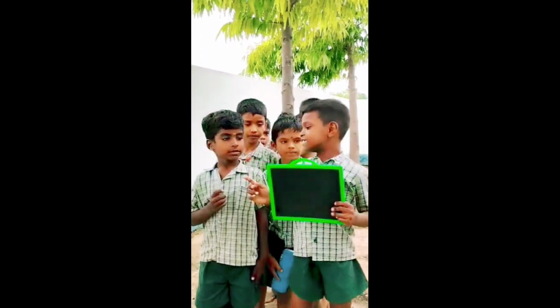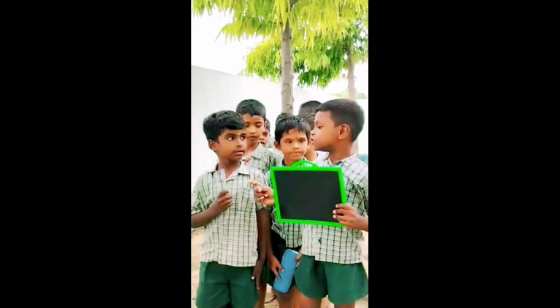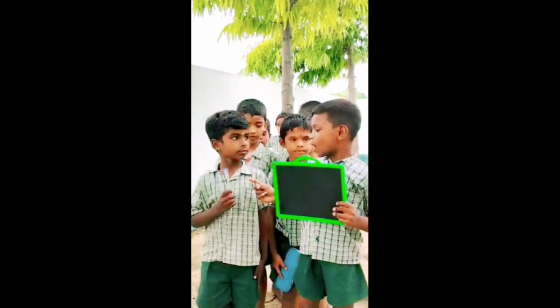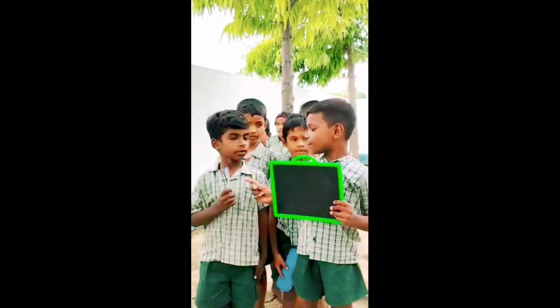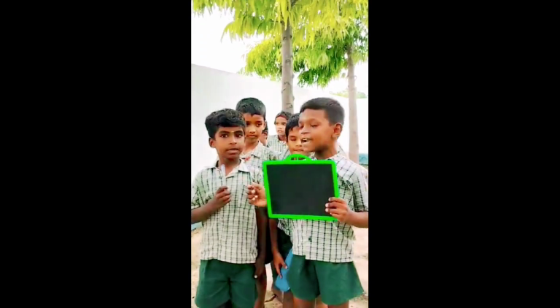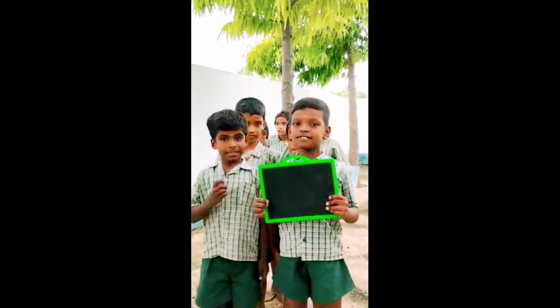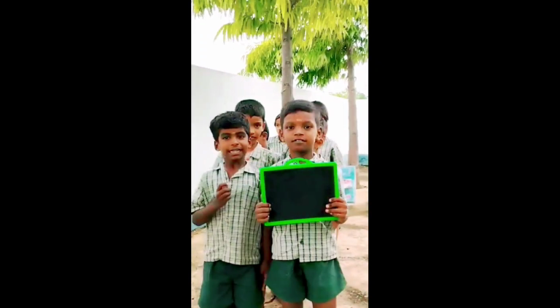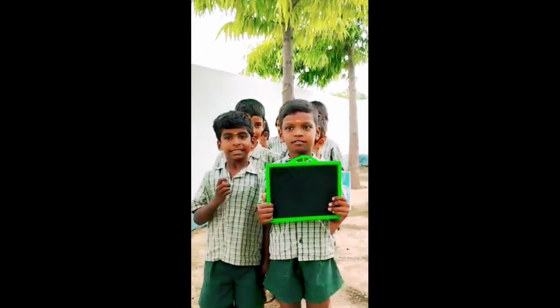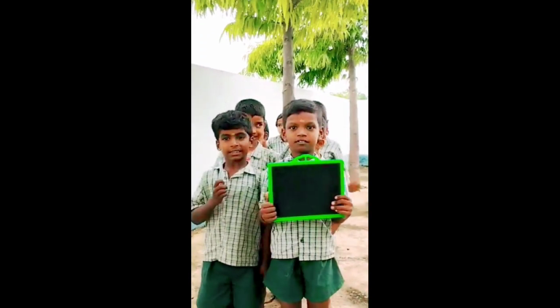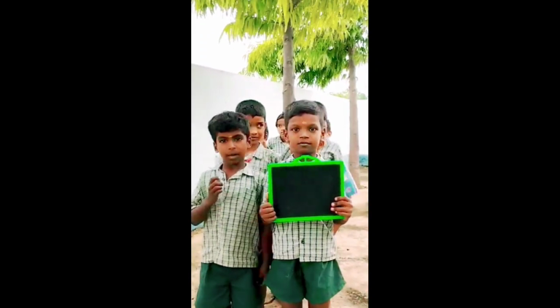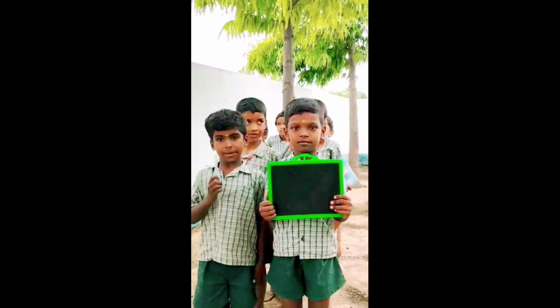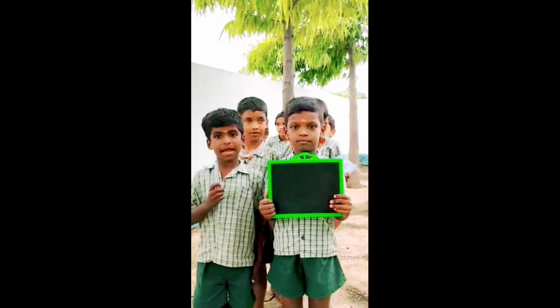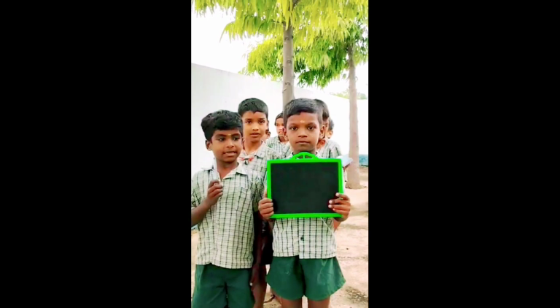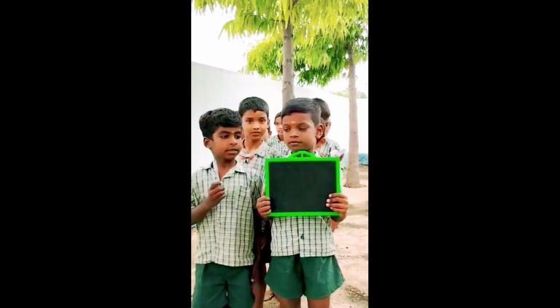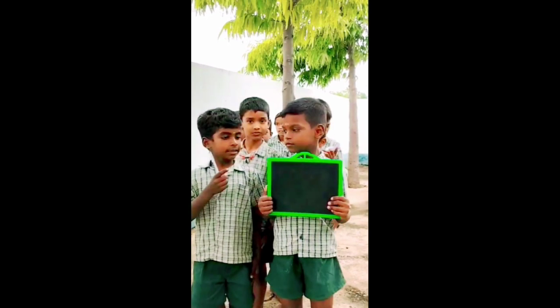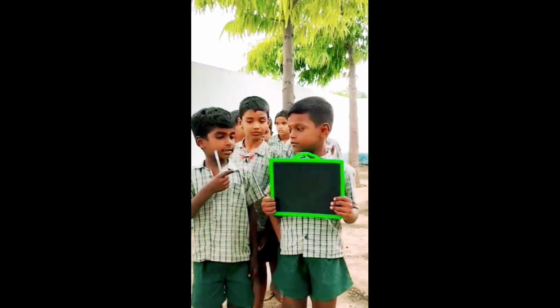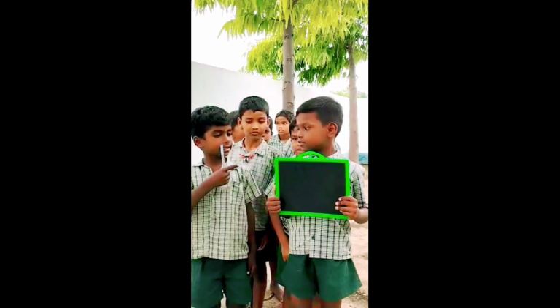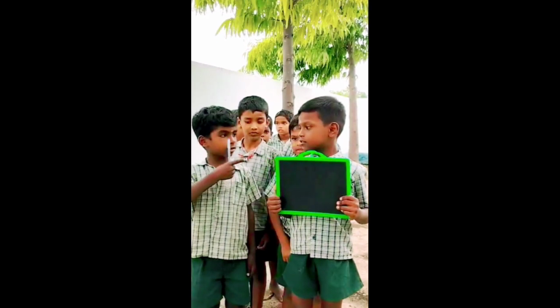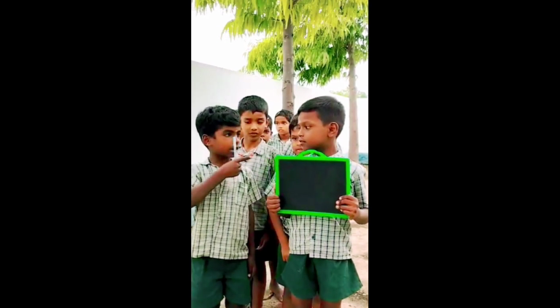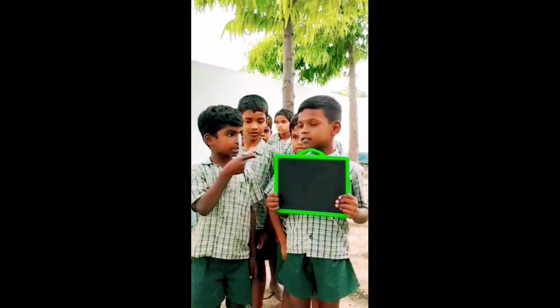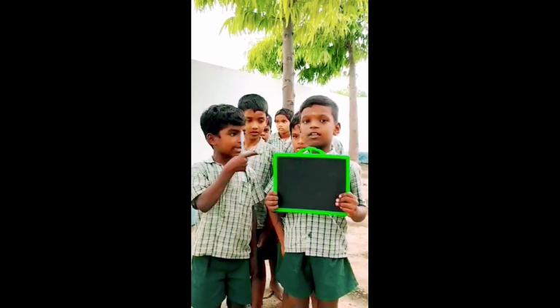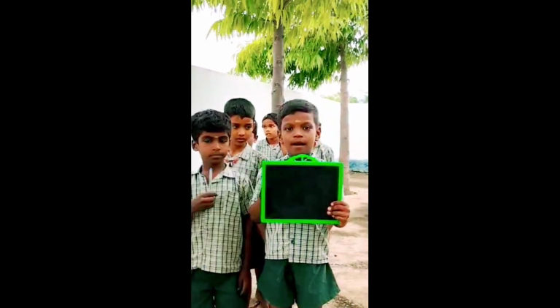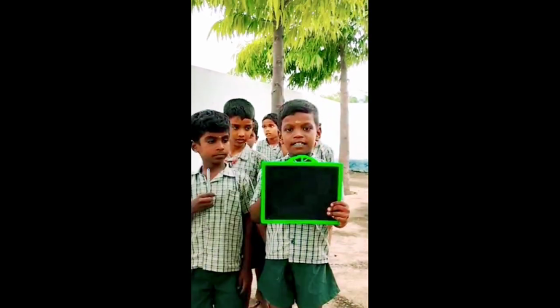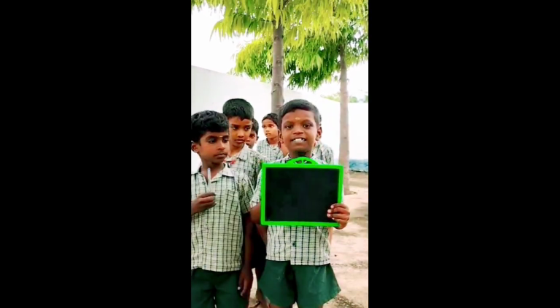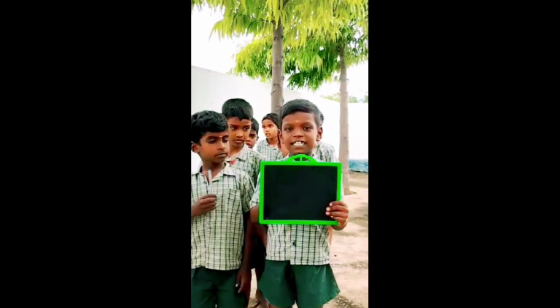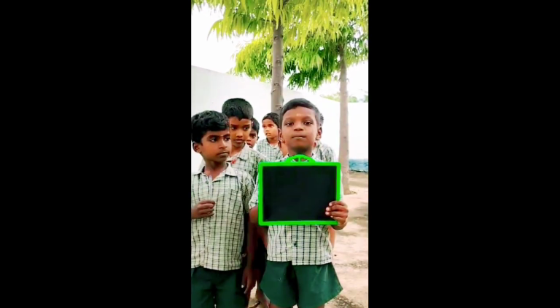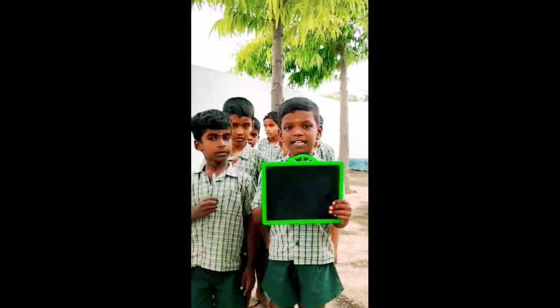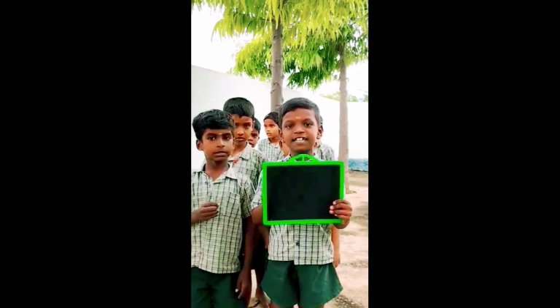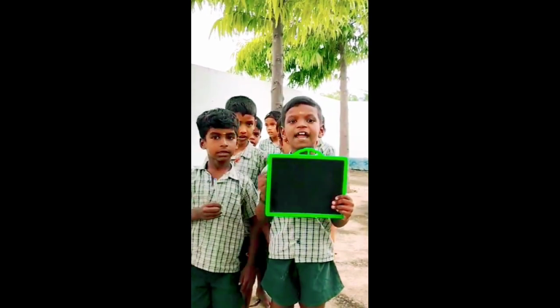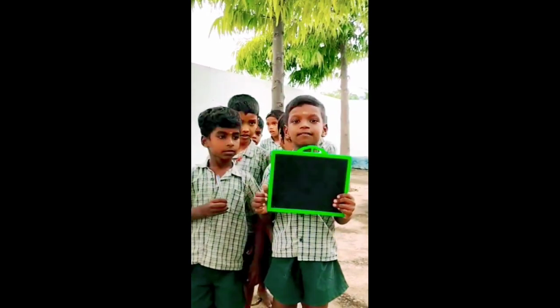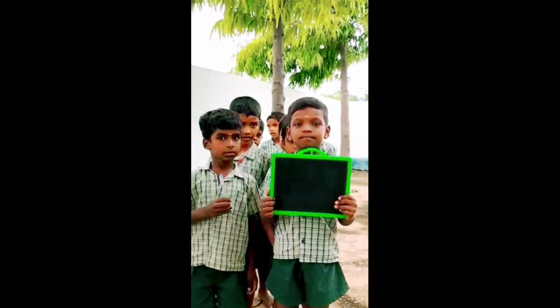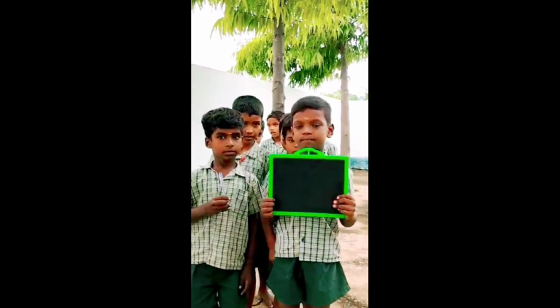Is this your pen? Yes, it is my pen. Is this your slide? Yes, it is my slide. Very good.